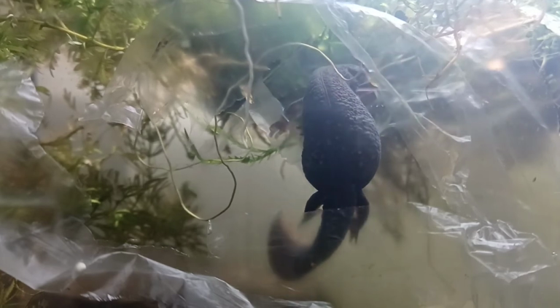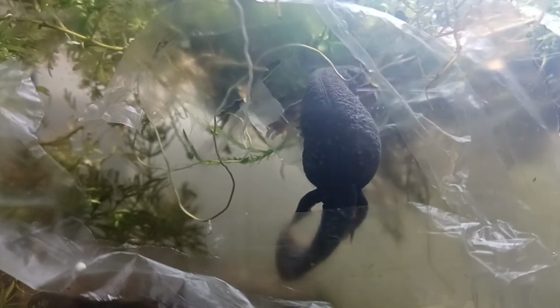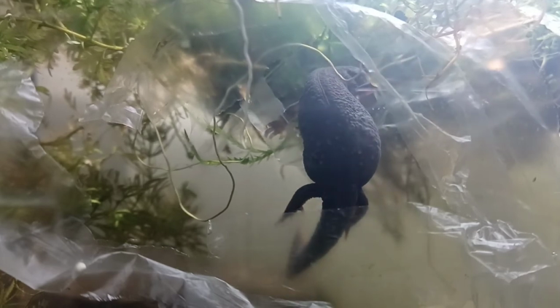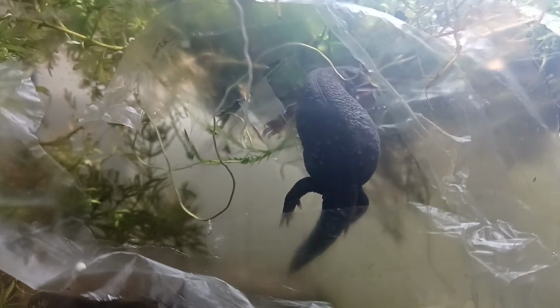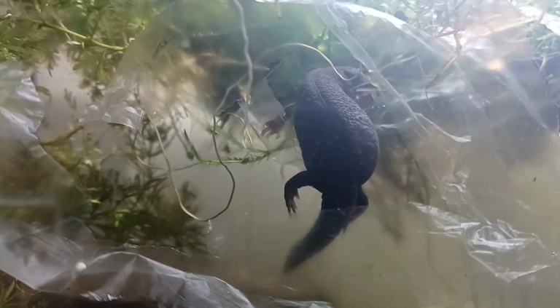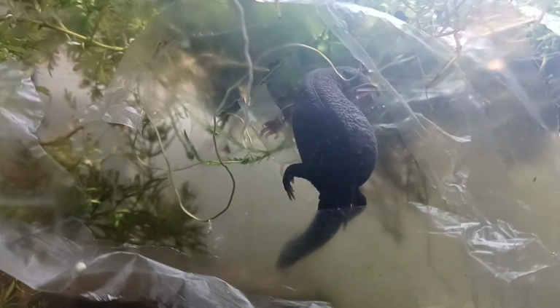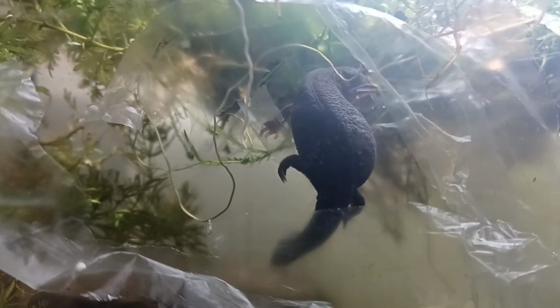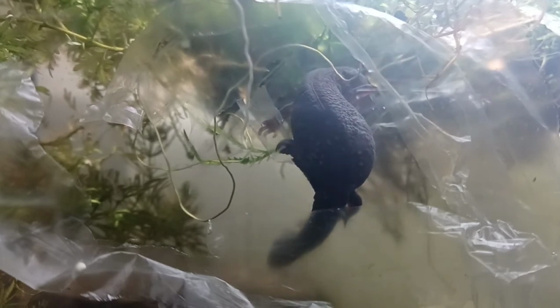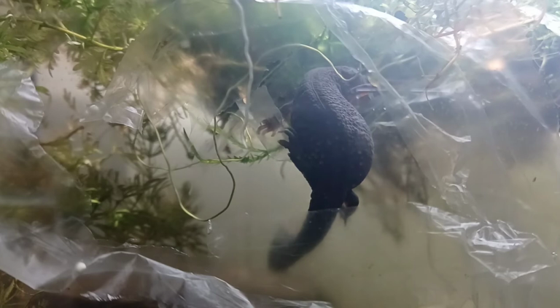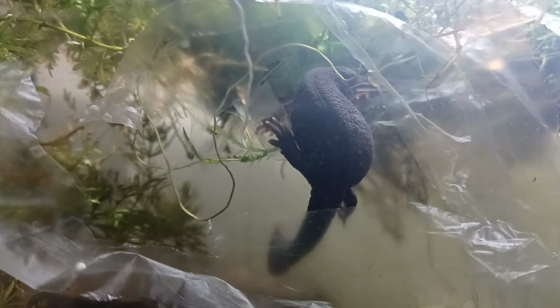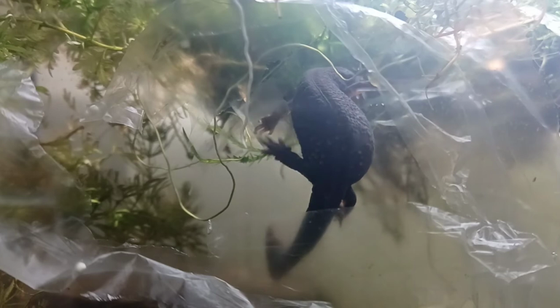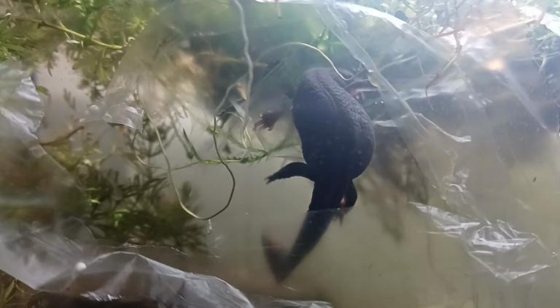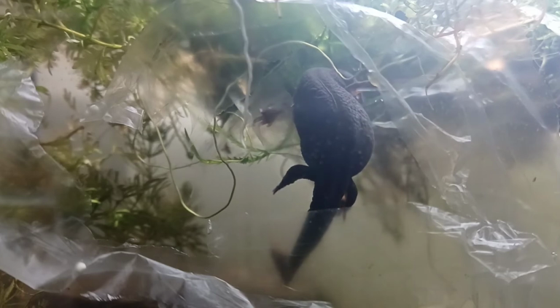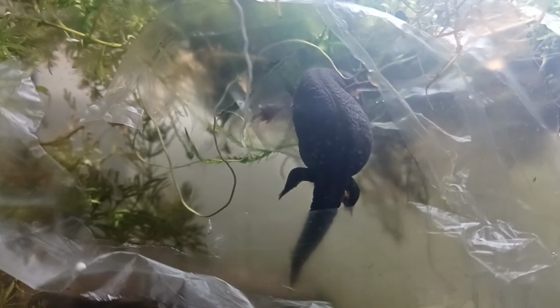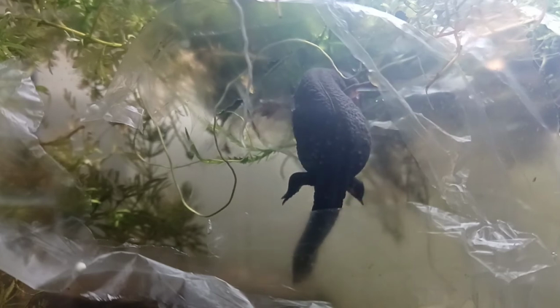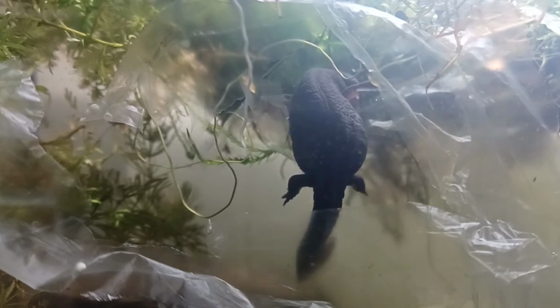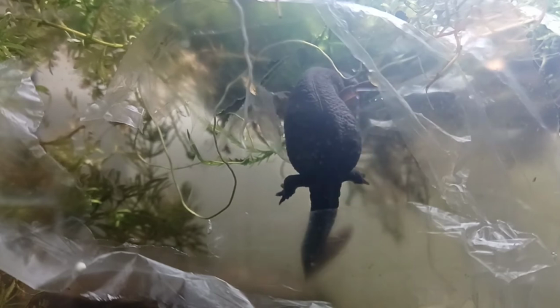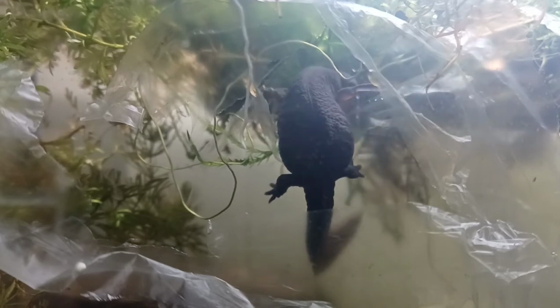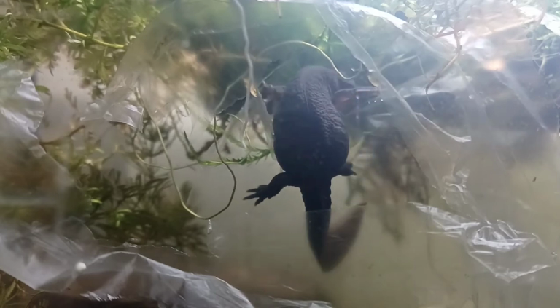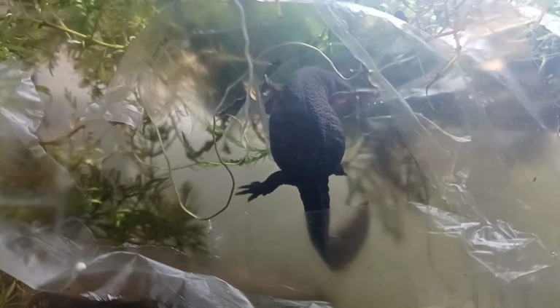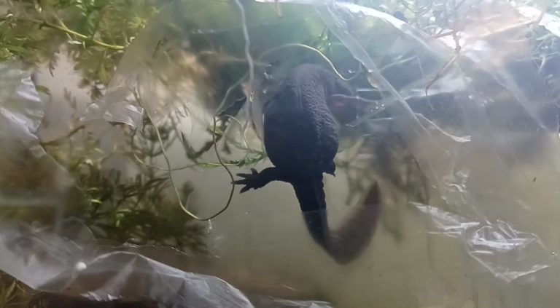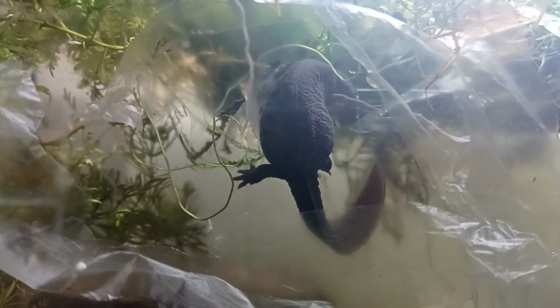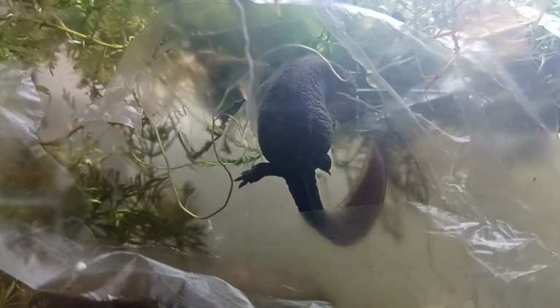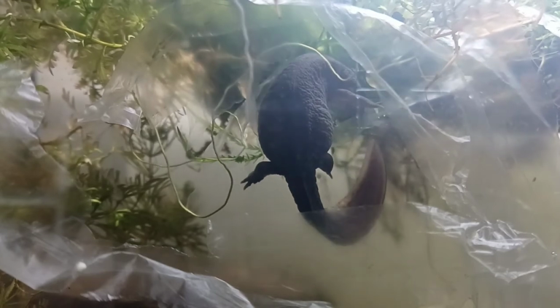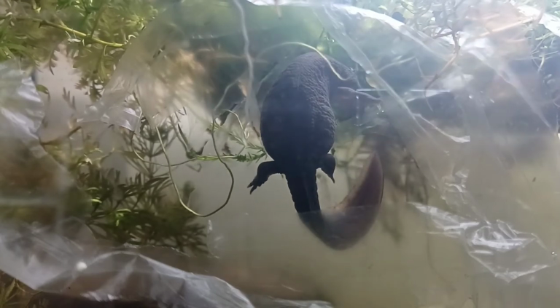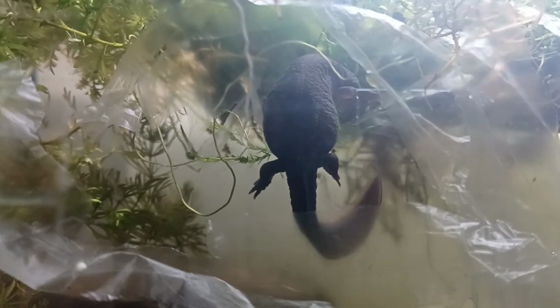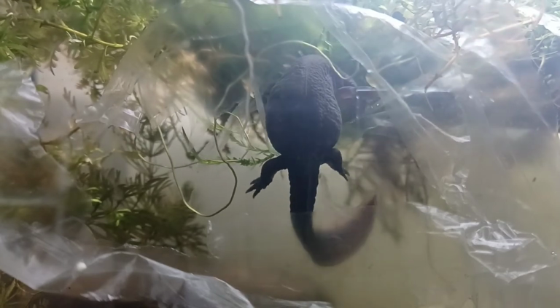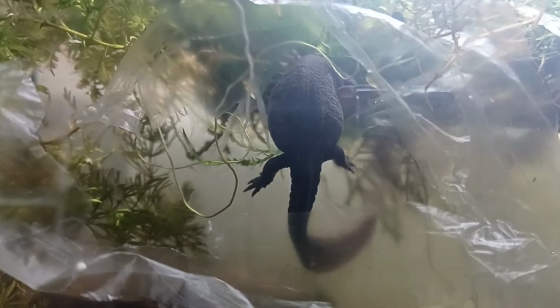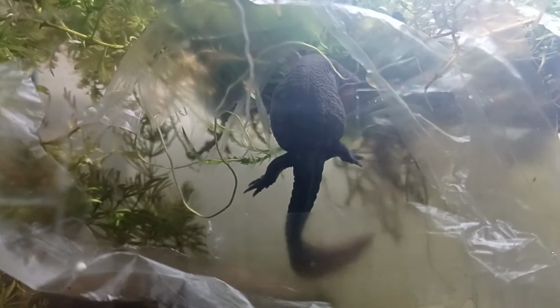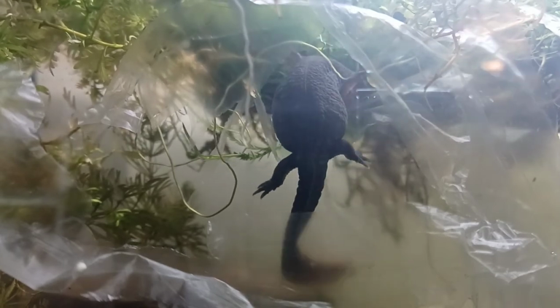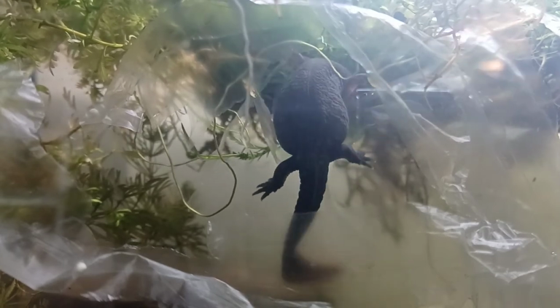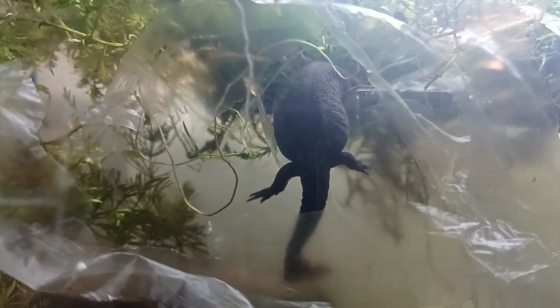Her movements can be quite slow and clumsy as her belly is now so swollen with the eggs that she carries.